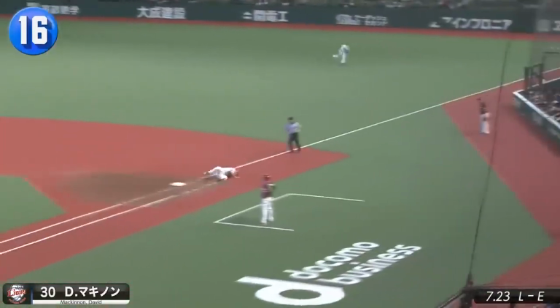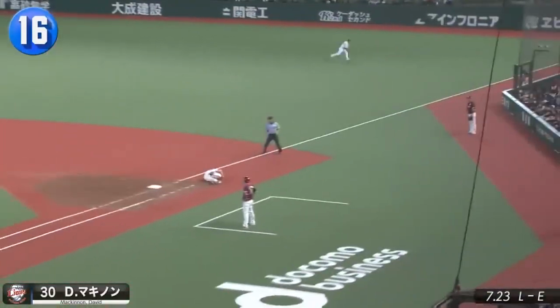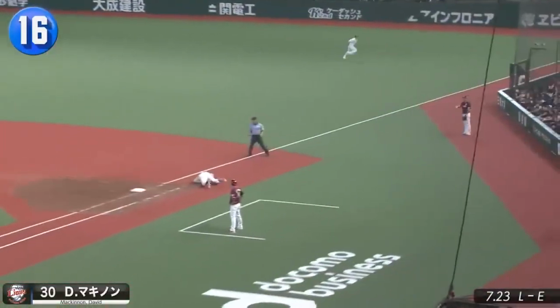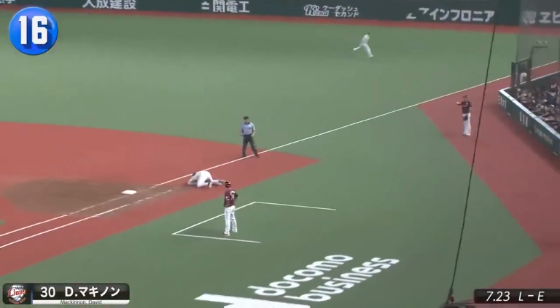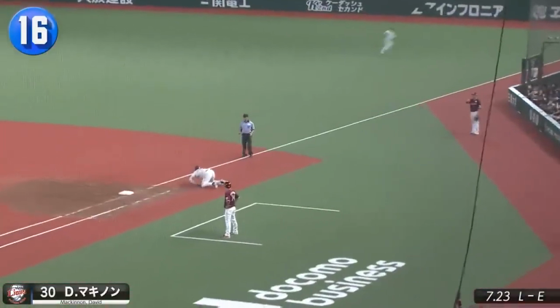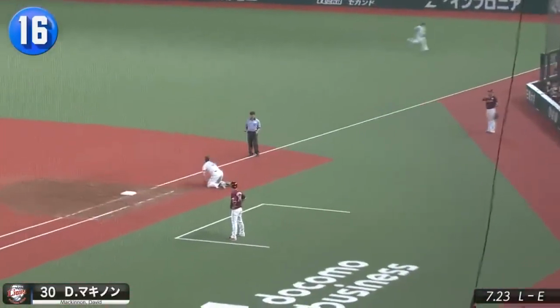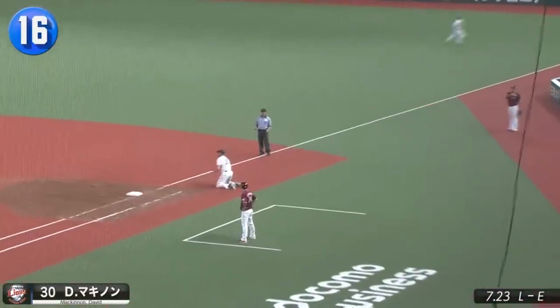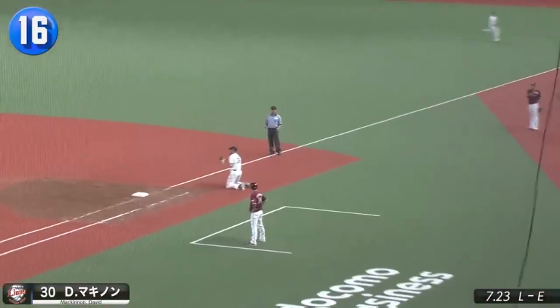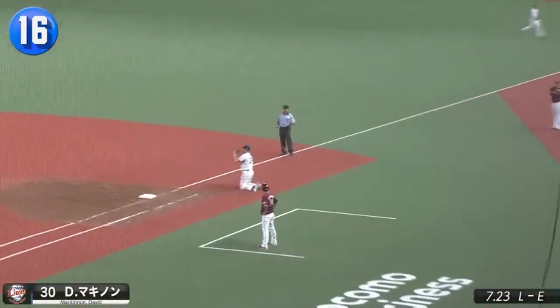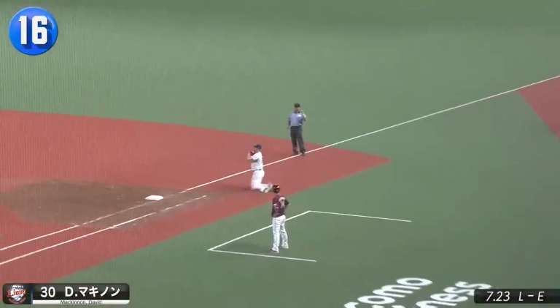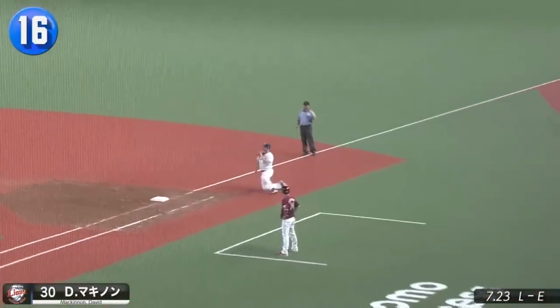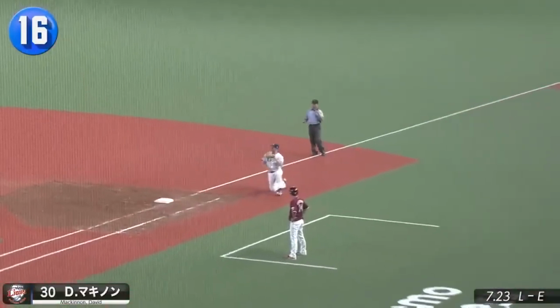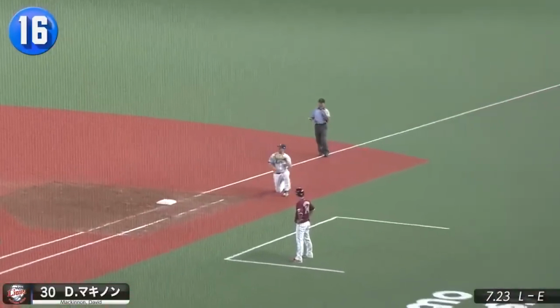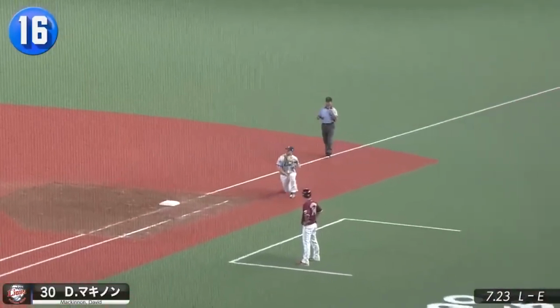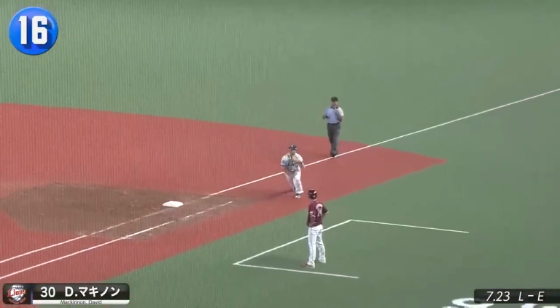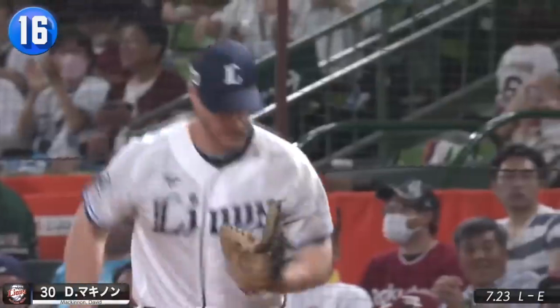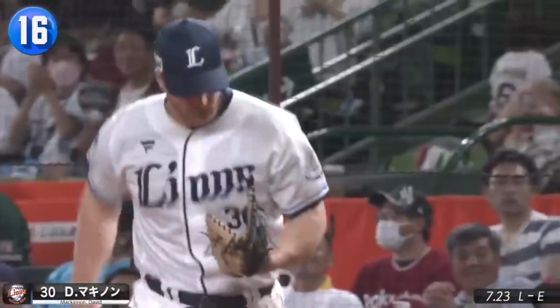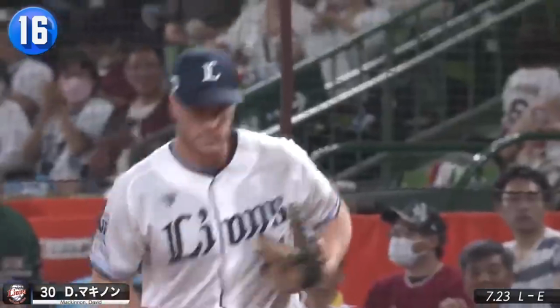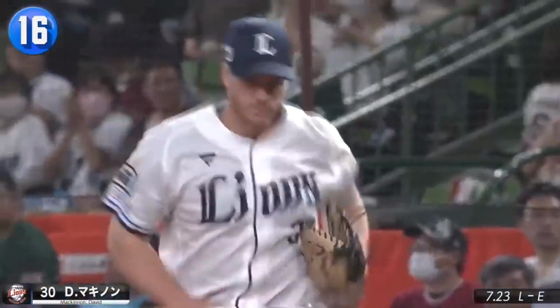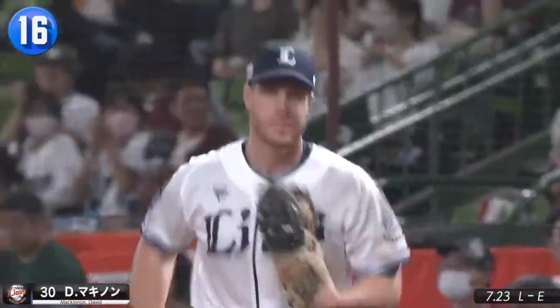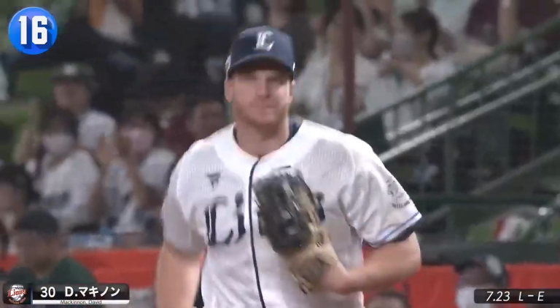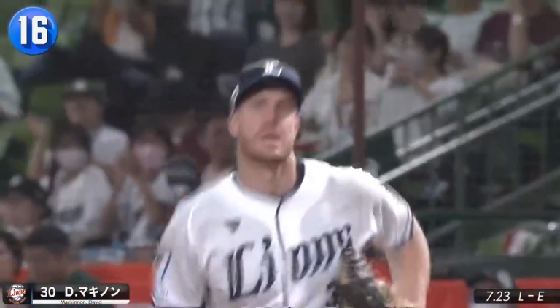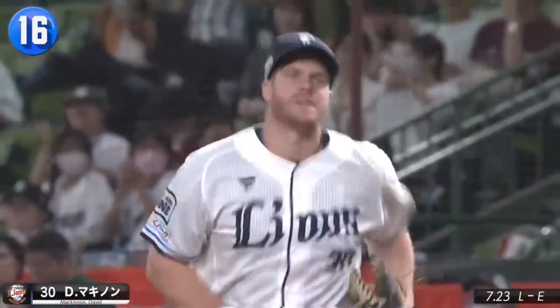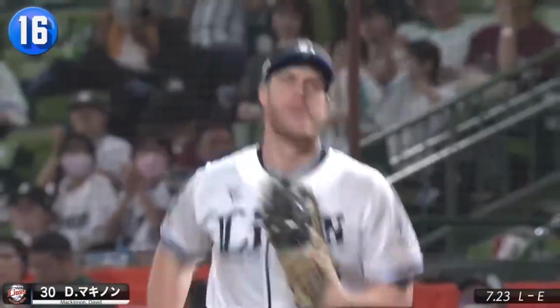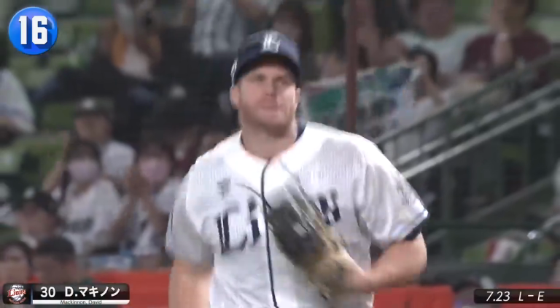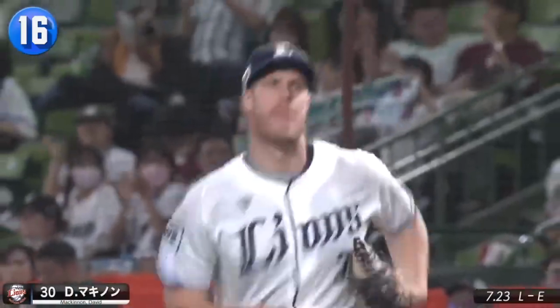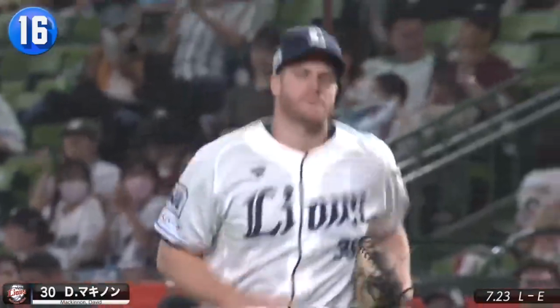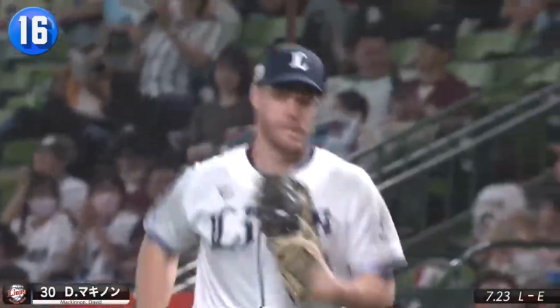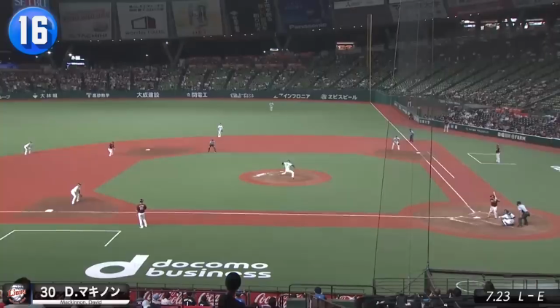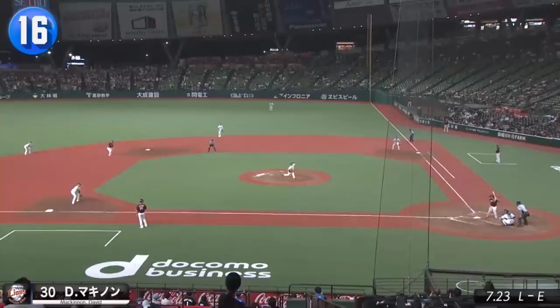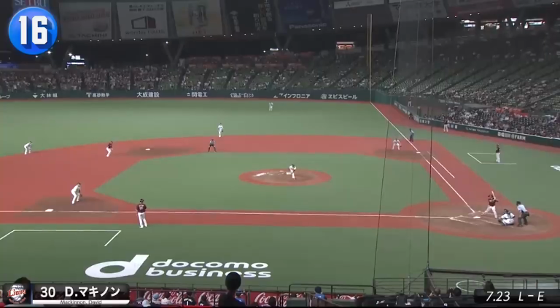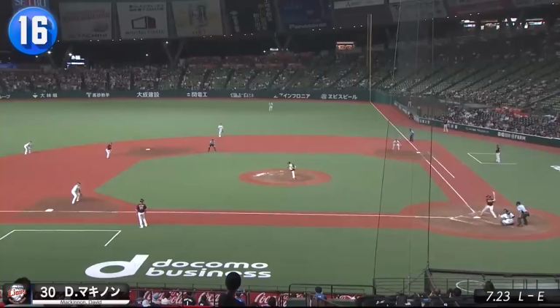David McKinnon has been flashing some leather lately for the Lions, and this leaping line drive grab may be his best yet.